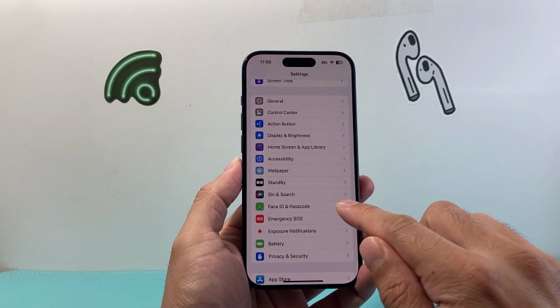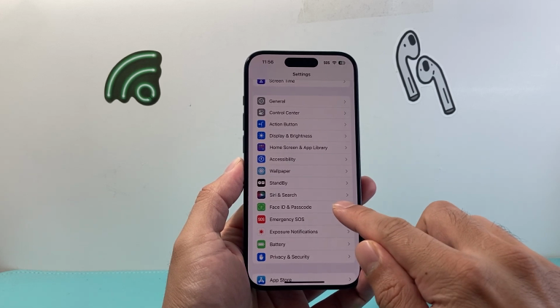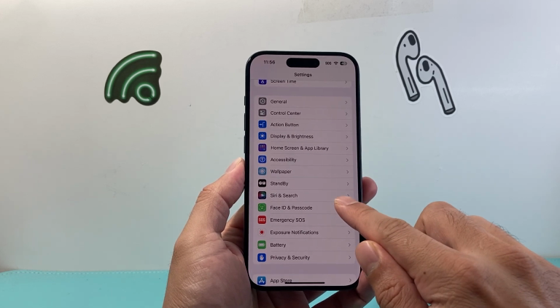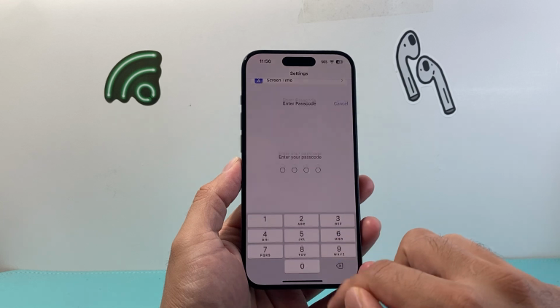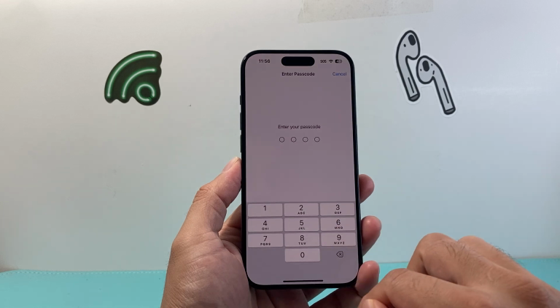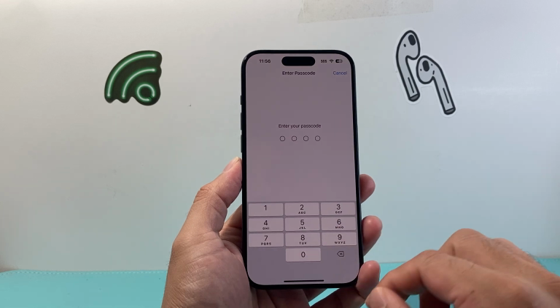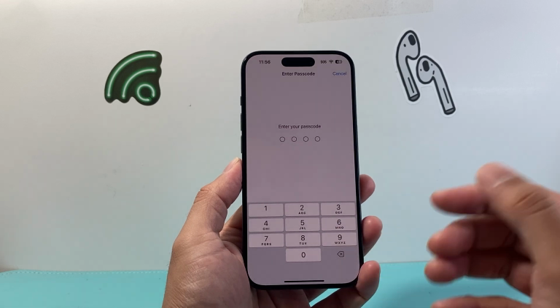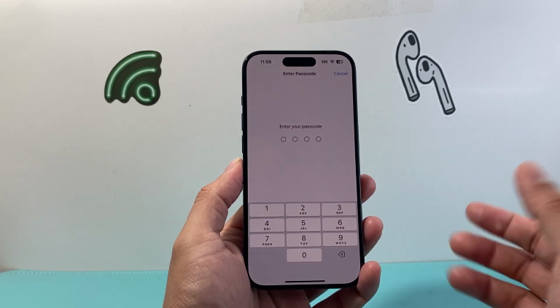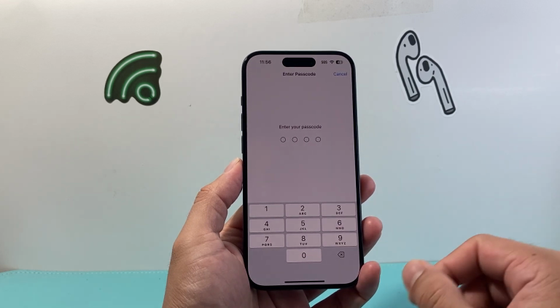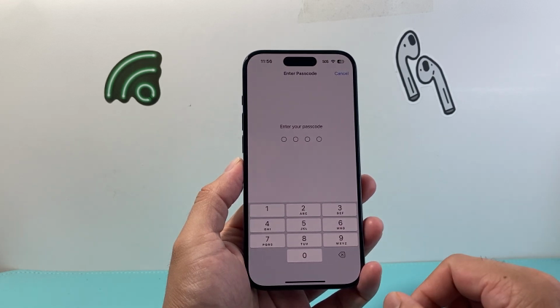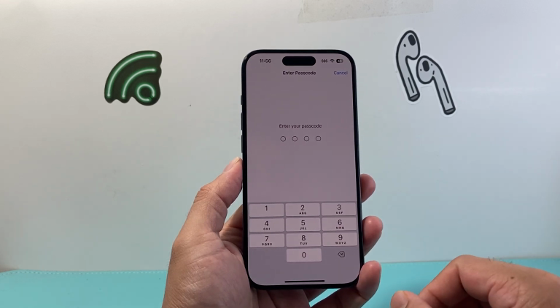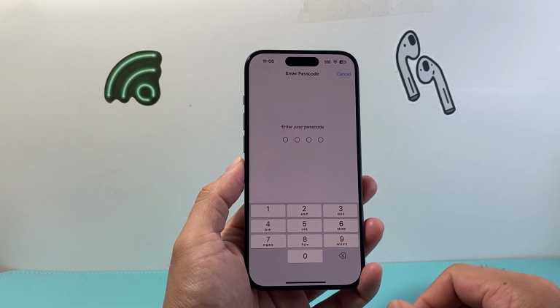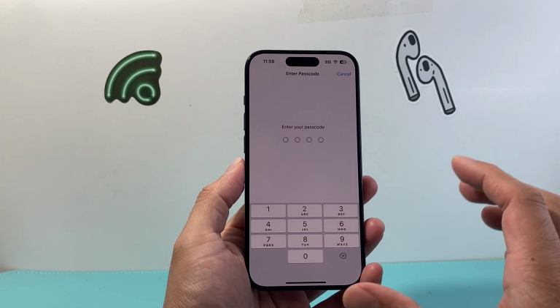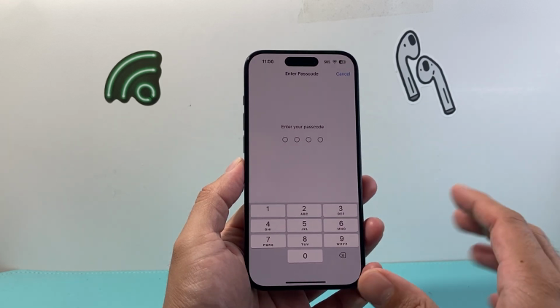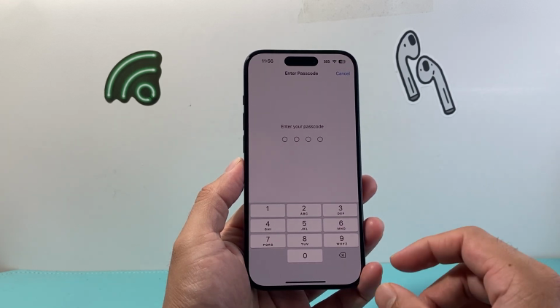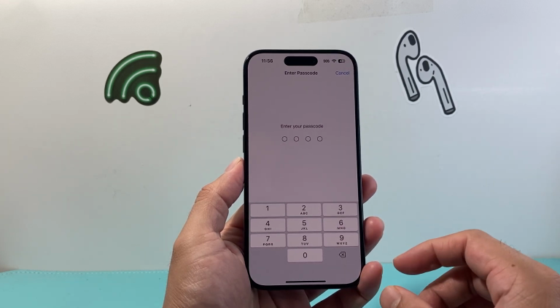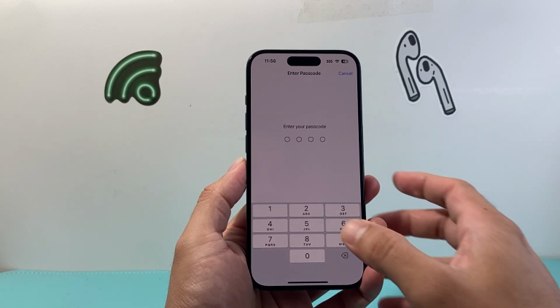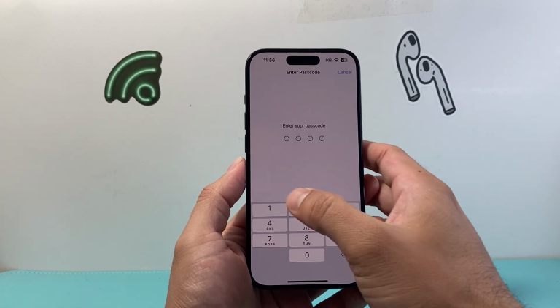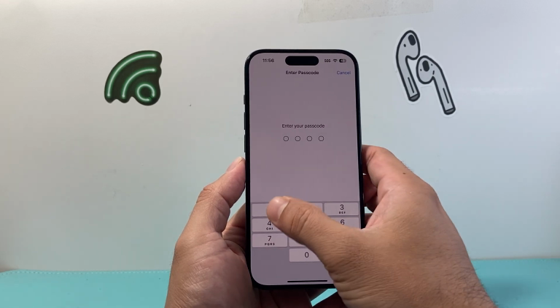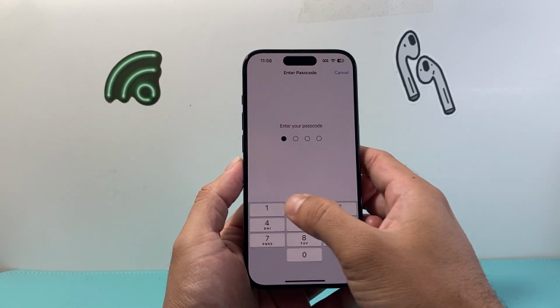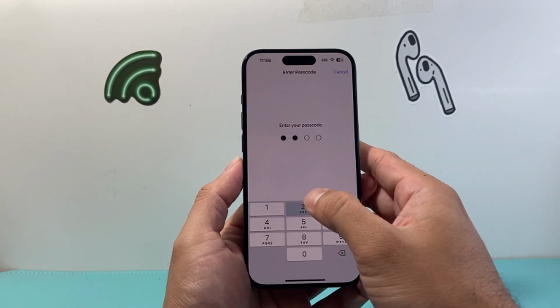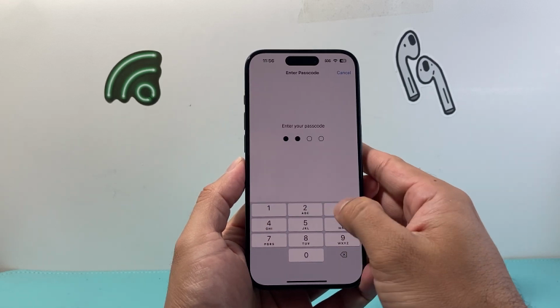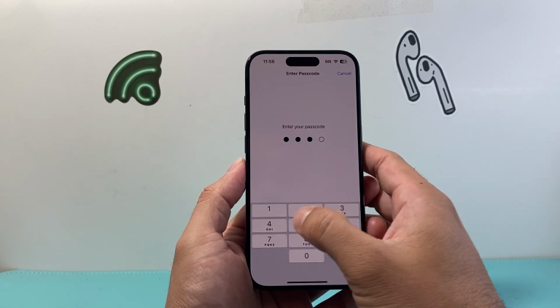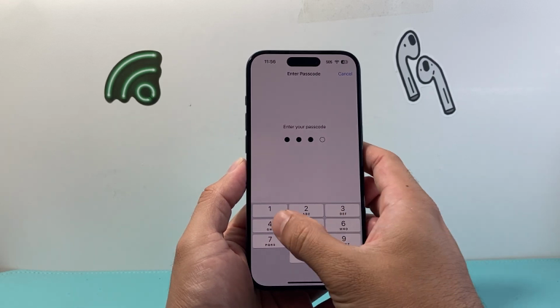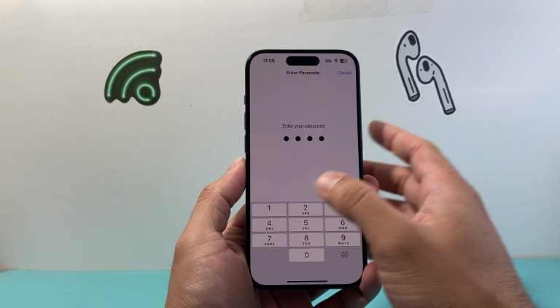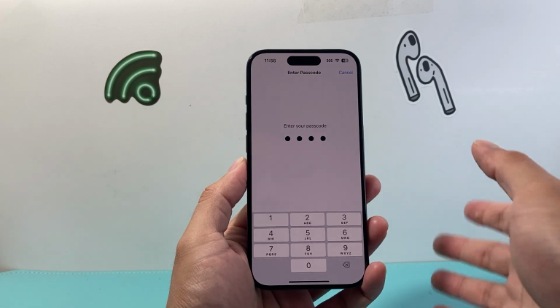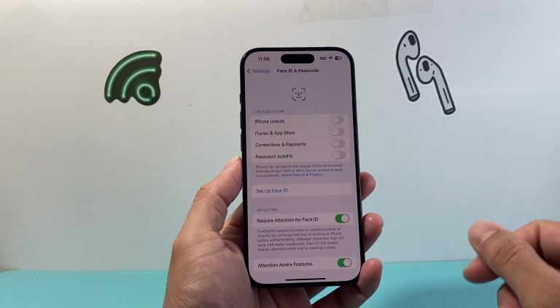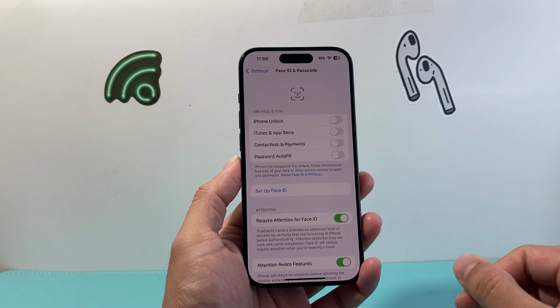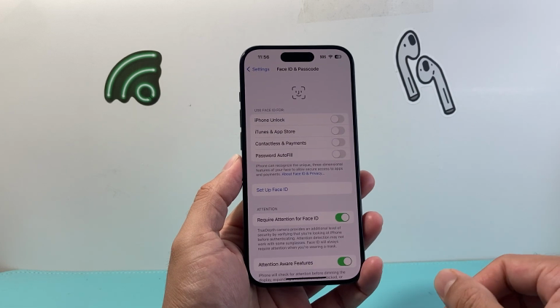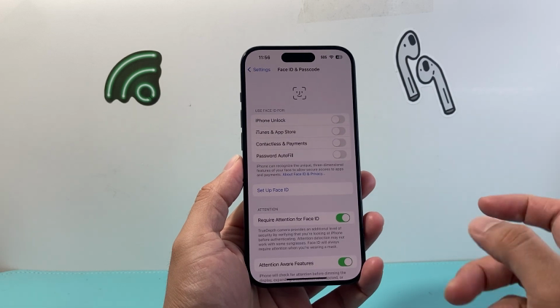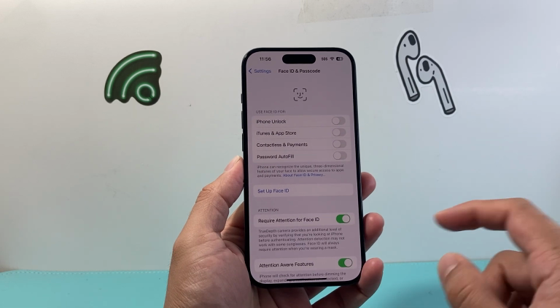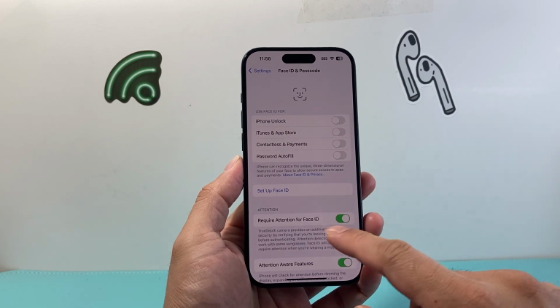Once you click on that, it's going to prompt you for your existing passcode. So you're going to go ahead and enter your existing passcode.